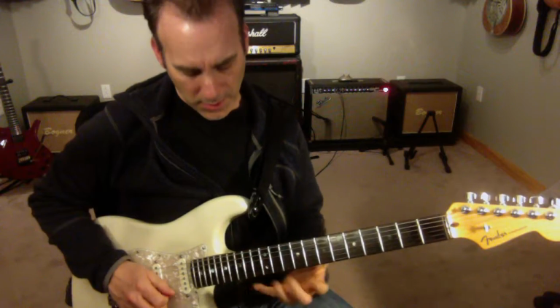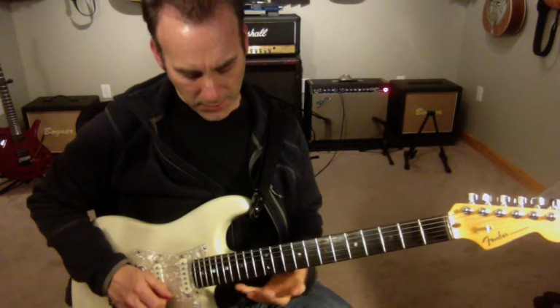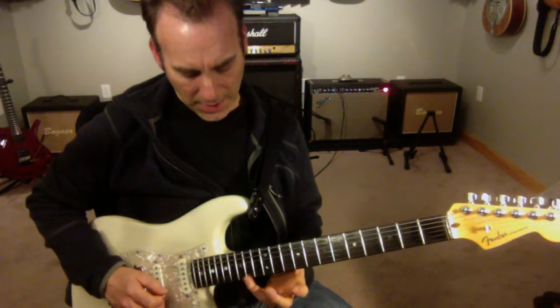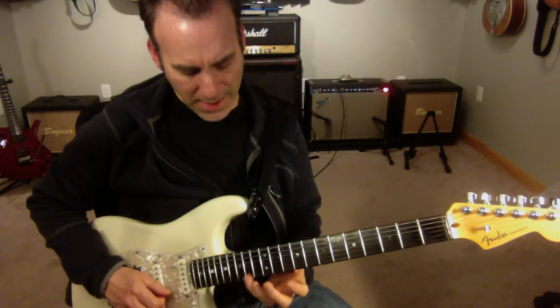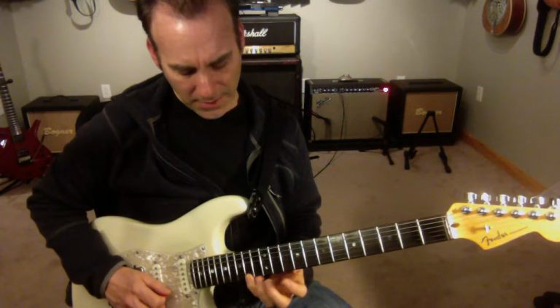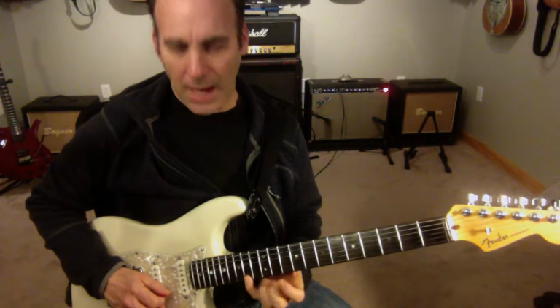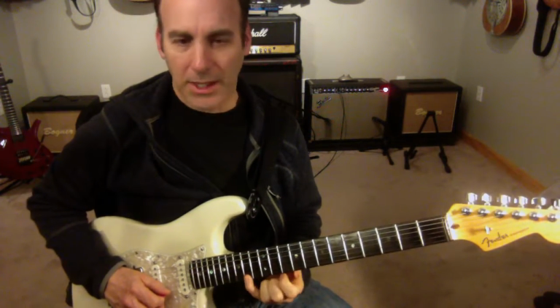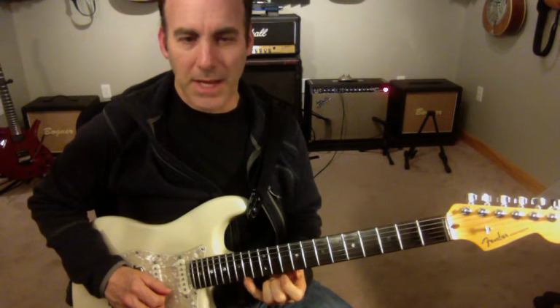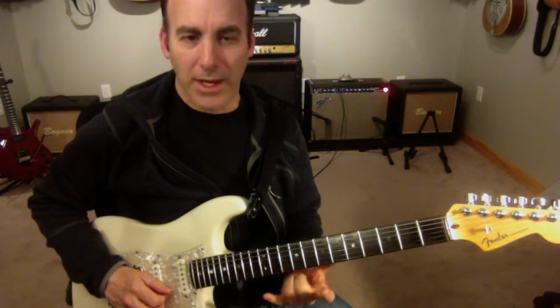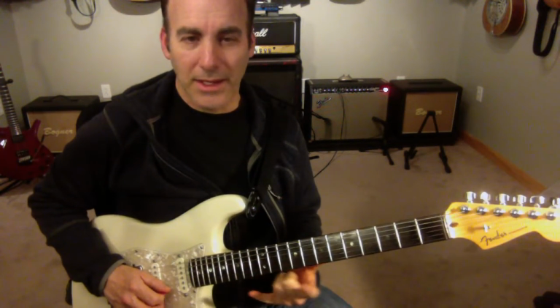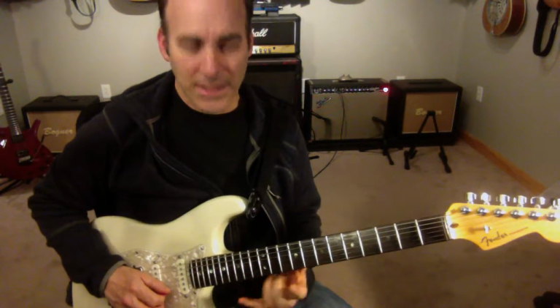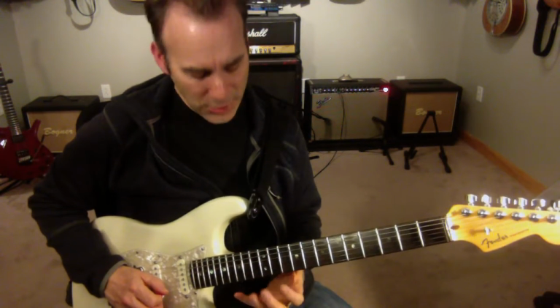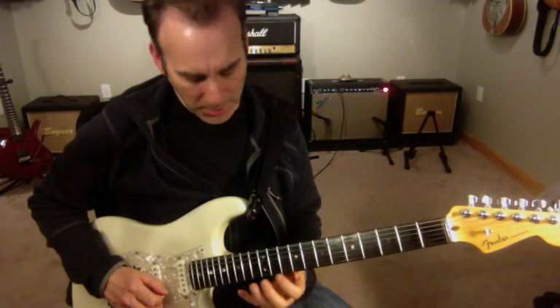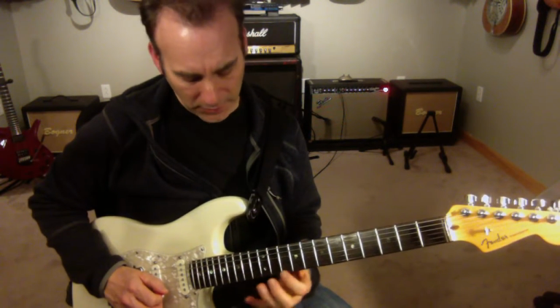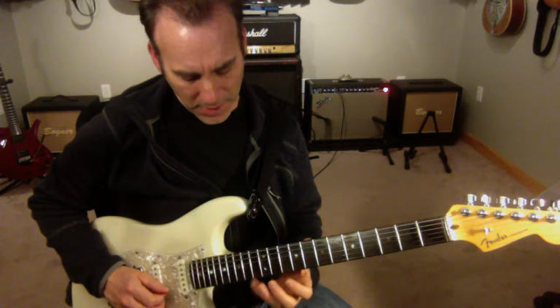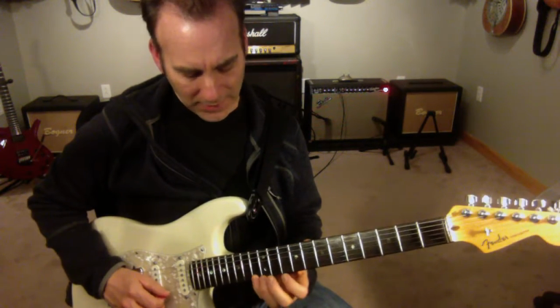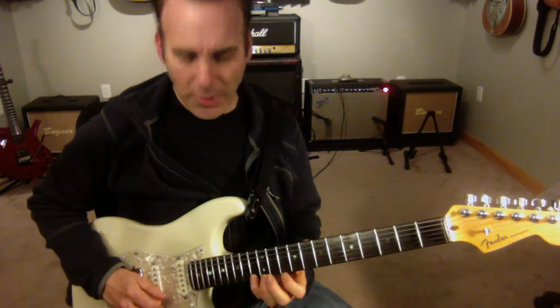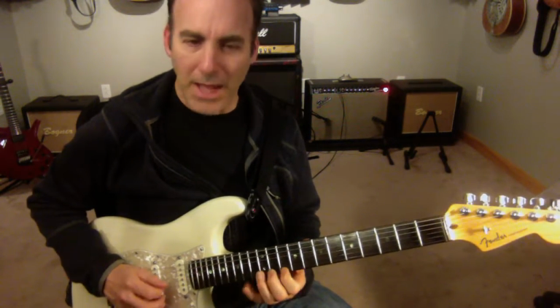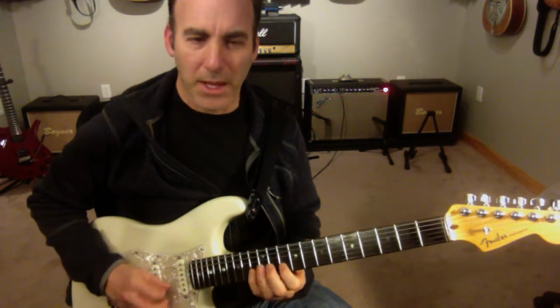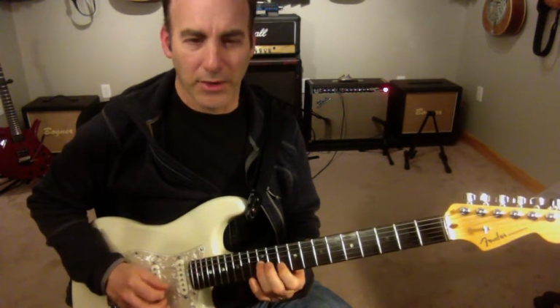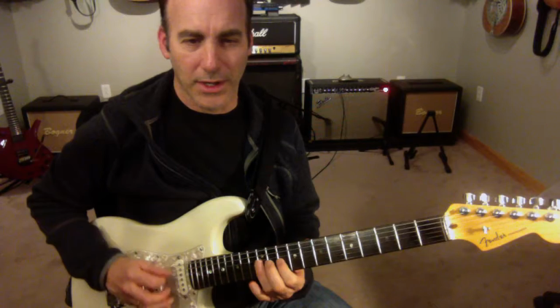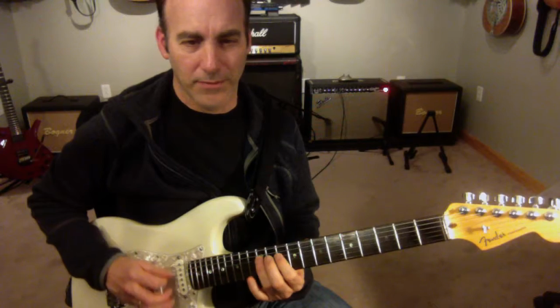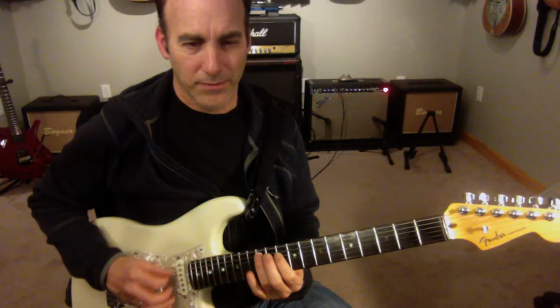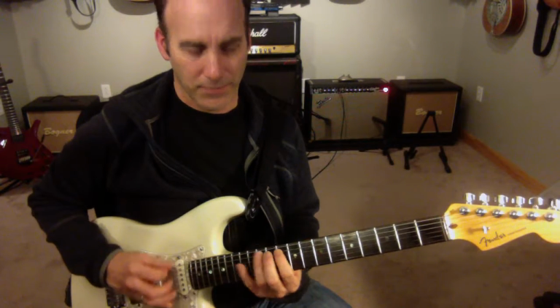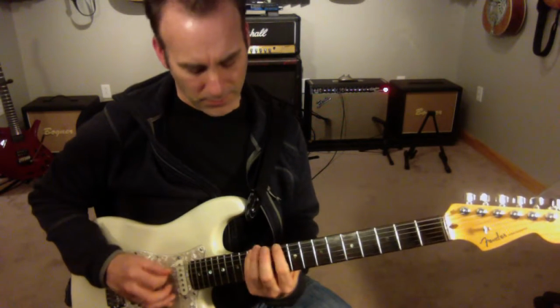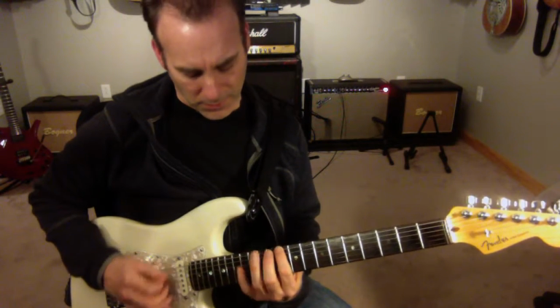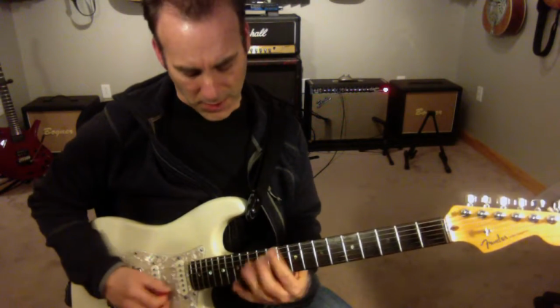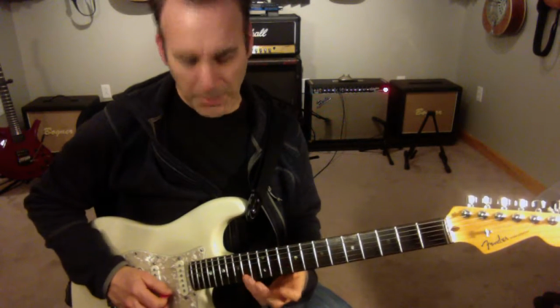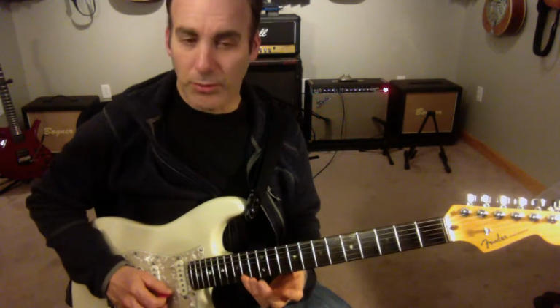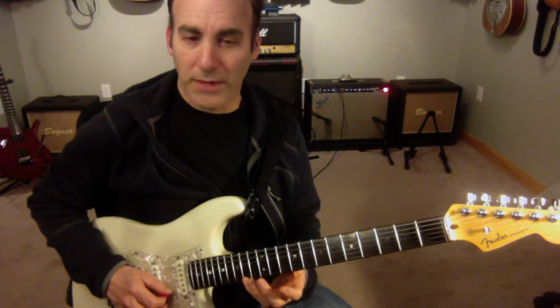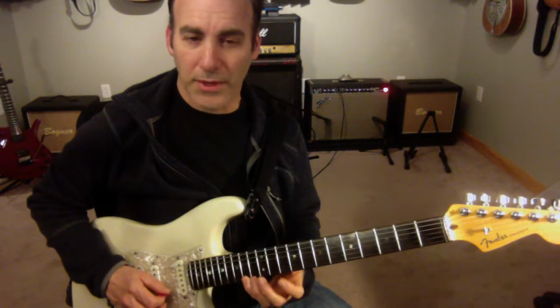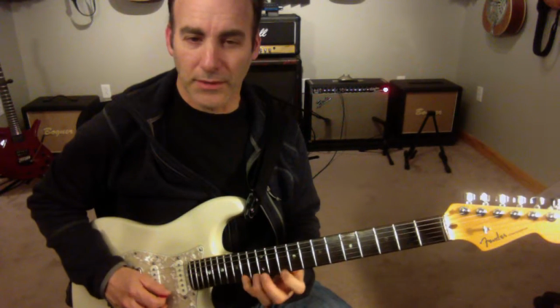And then I'm going to come down to D dominant. So instead of the minor pentatonic, I'm going to just raise the 3rds.